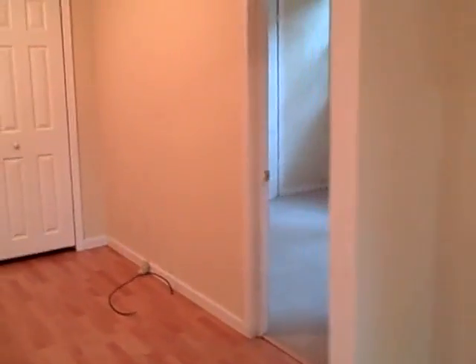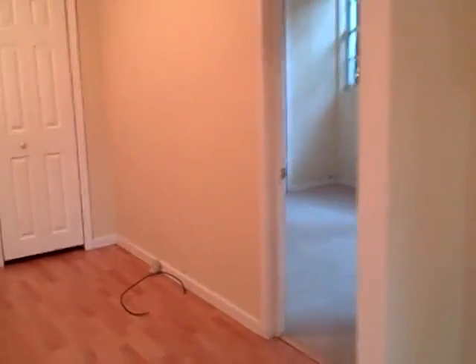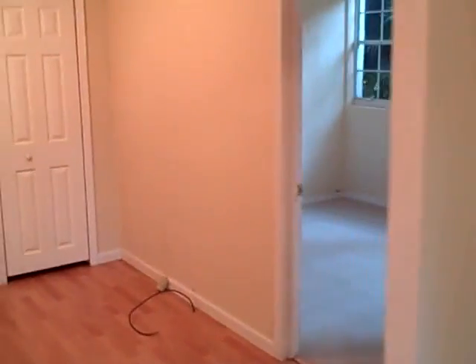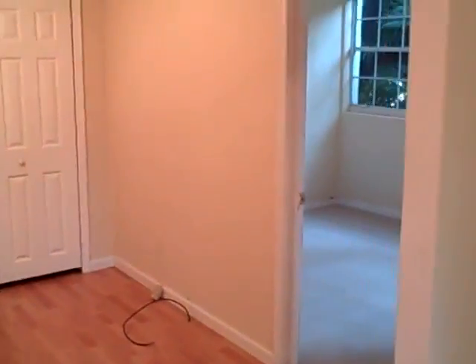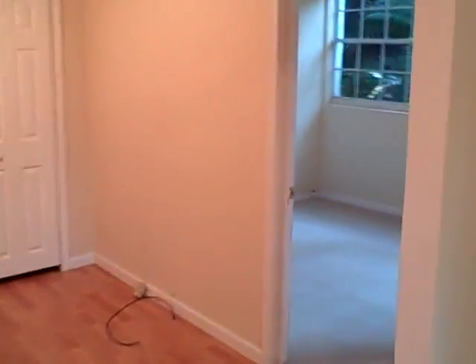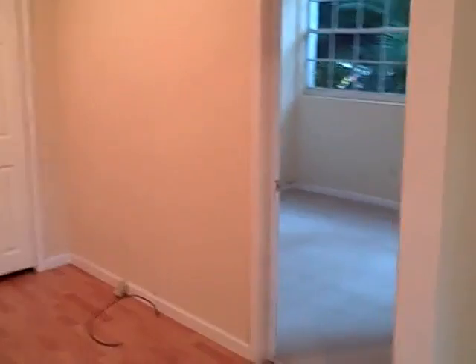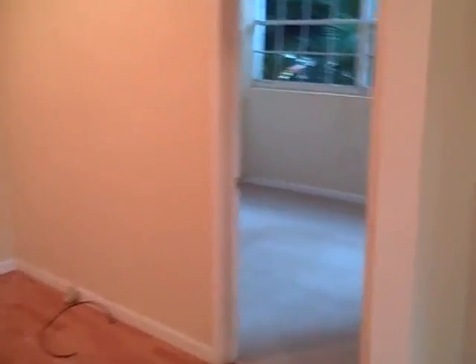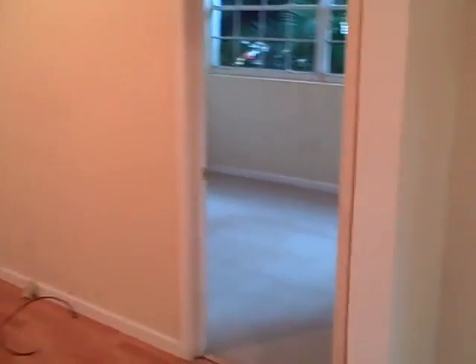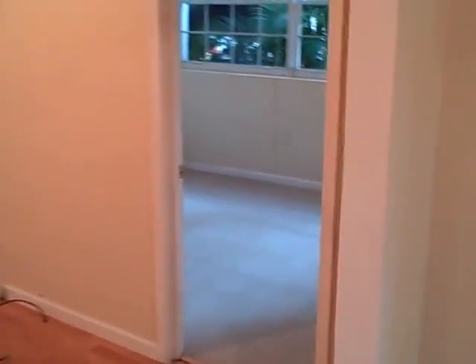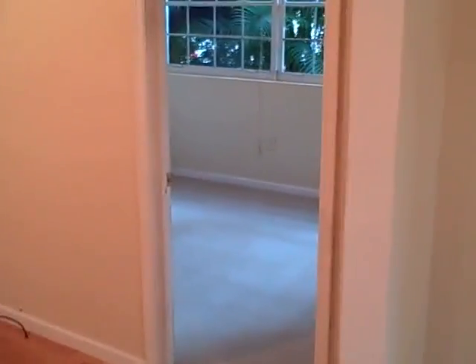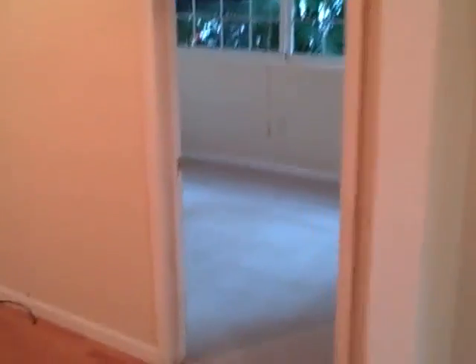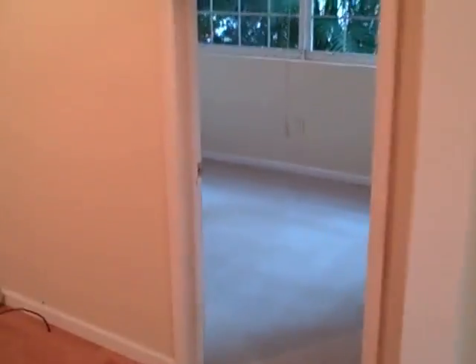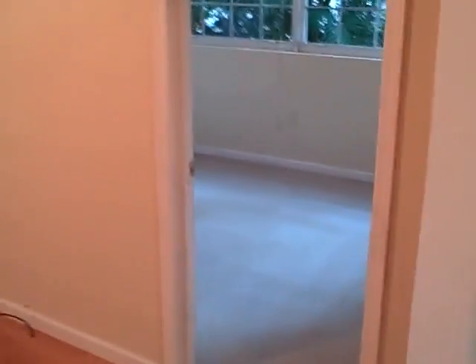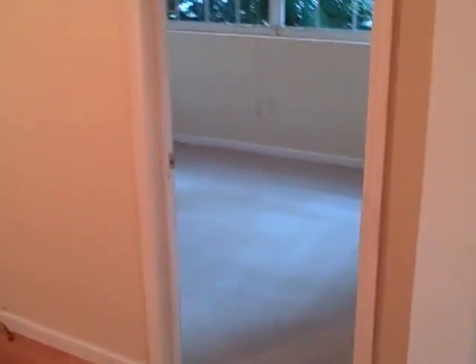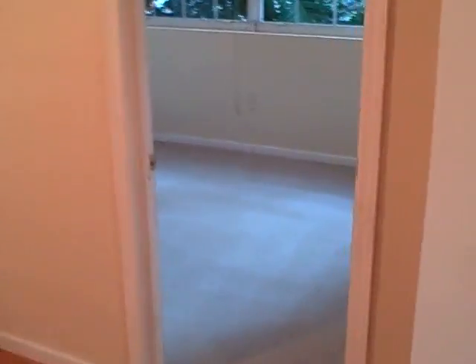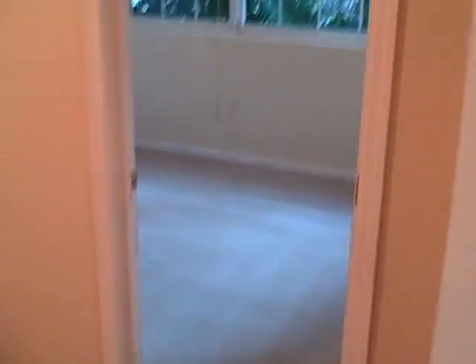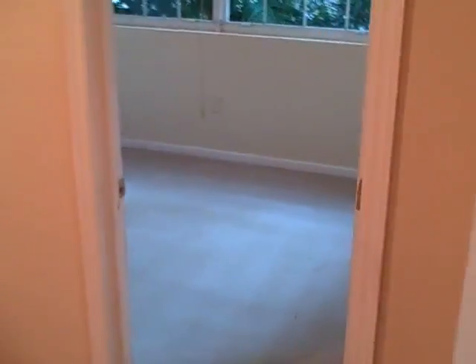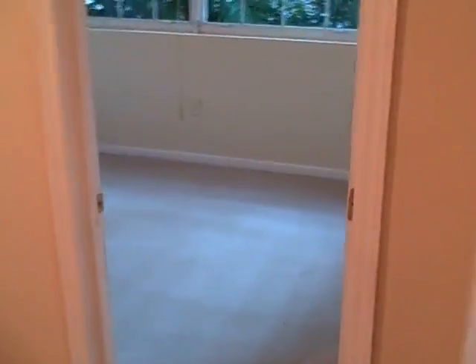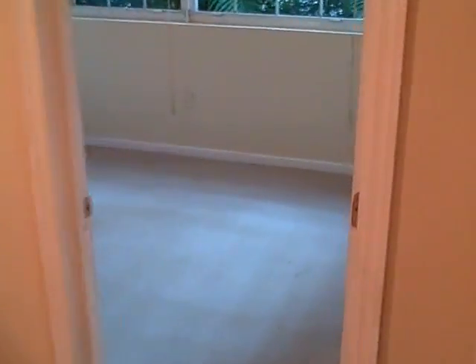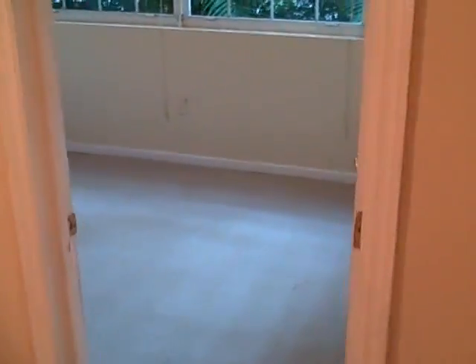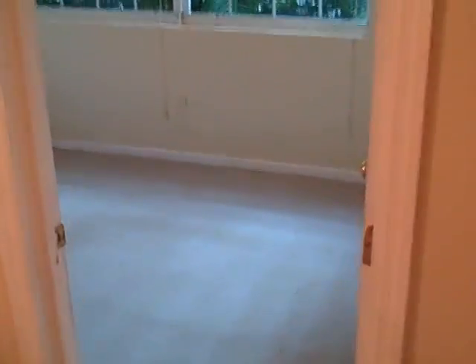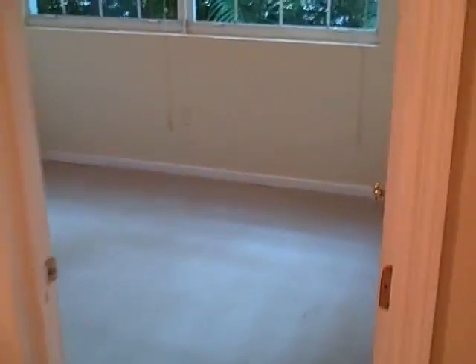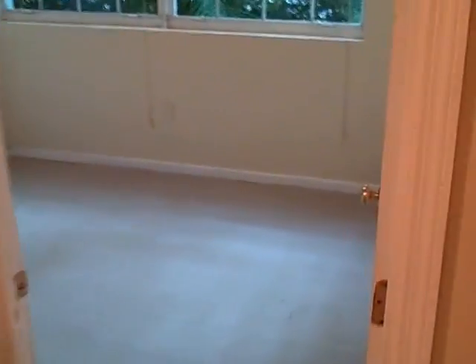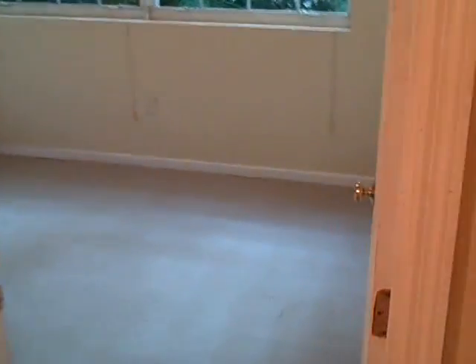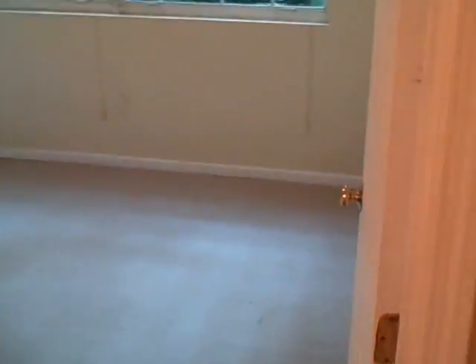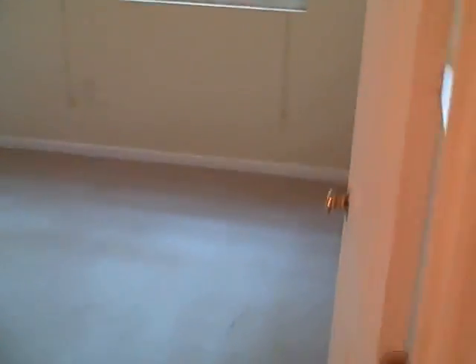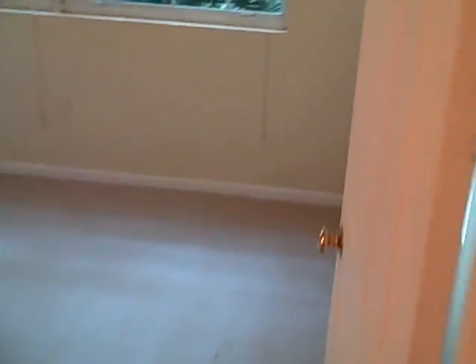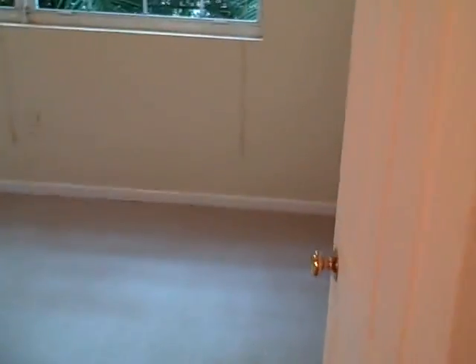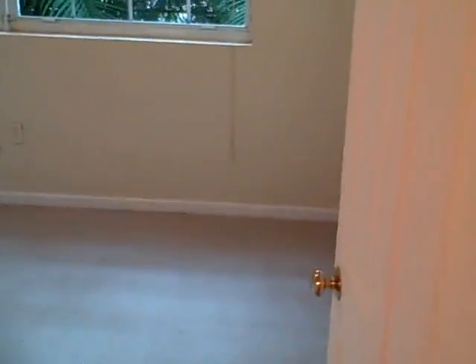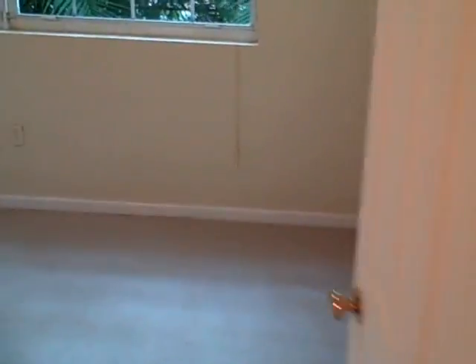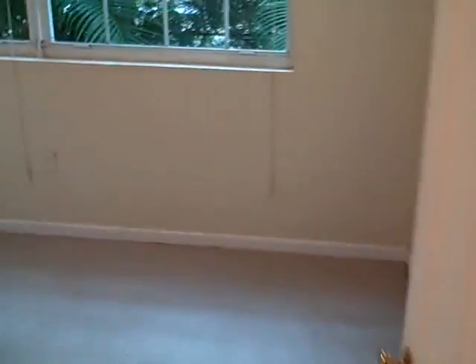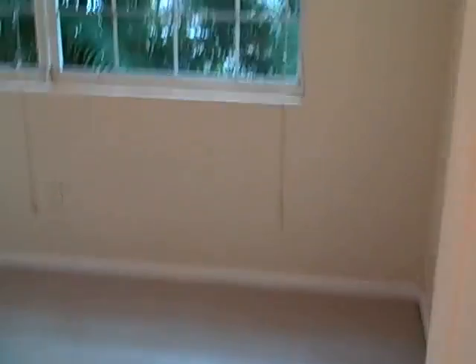It's open, it's bright, it's cozy. The bedroom area is carpeted.